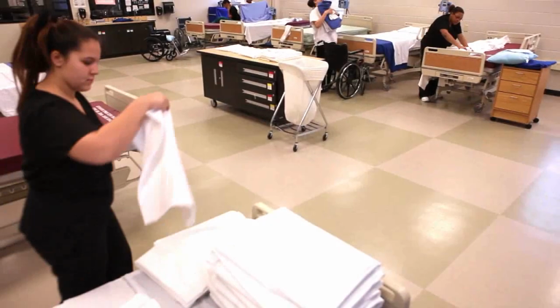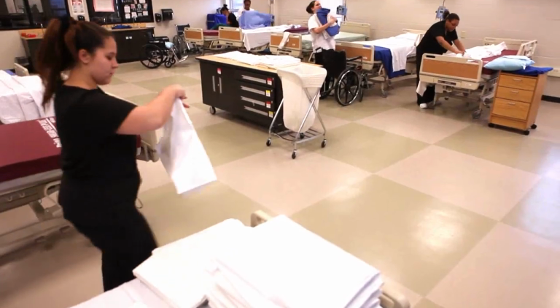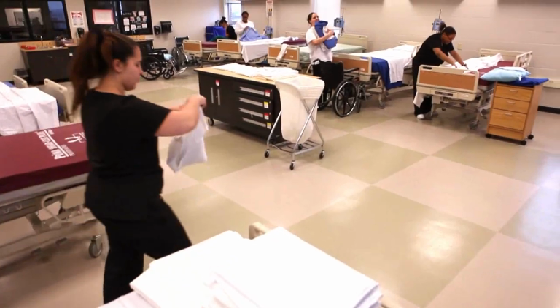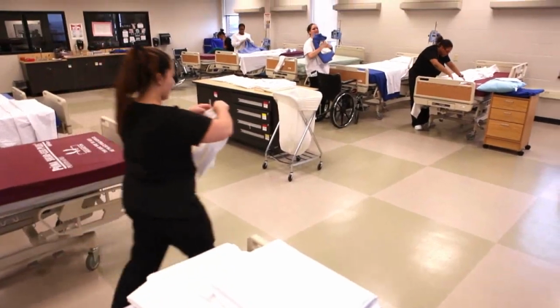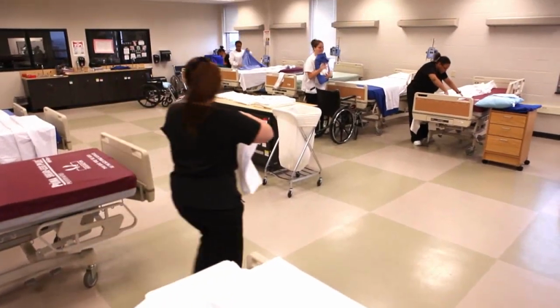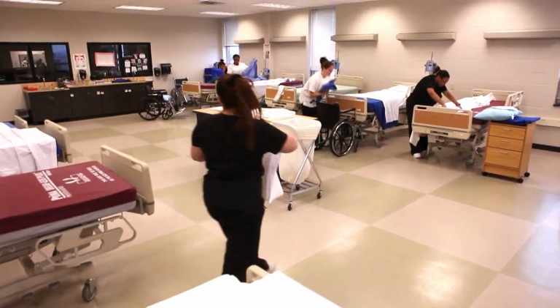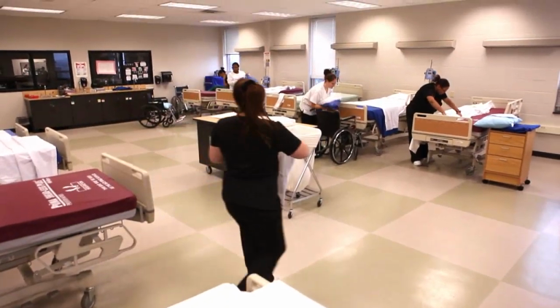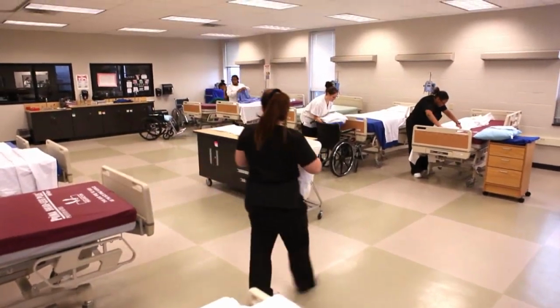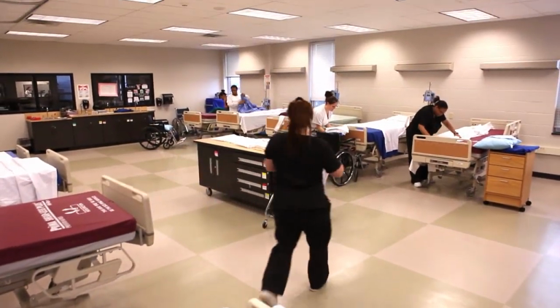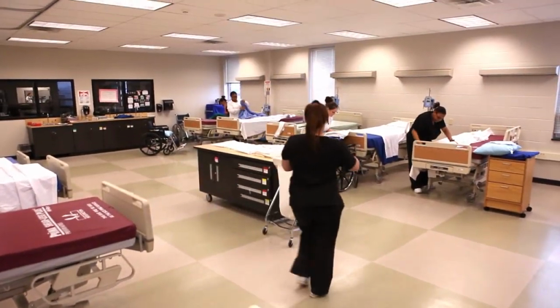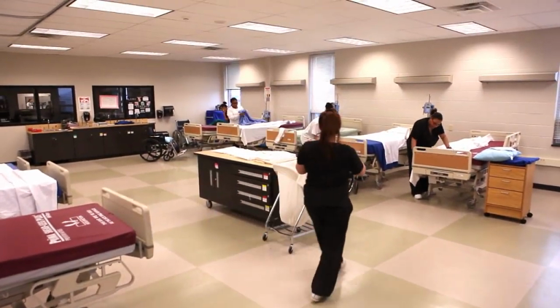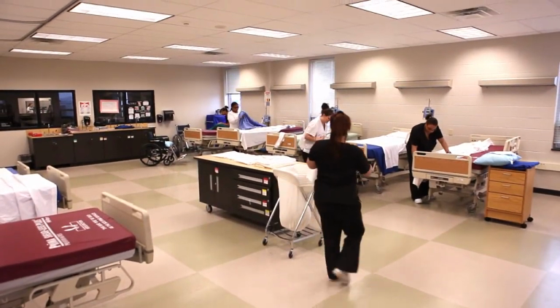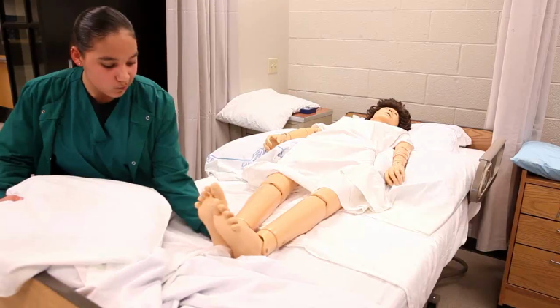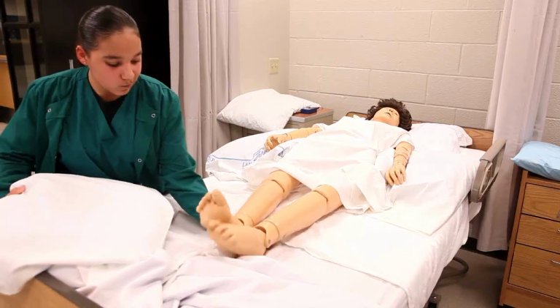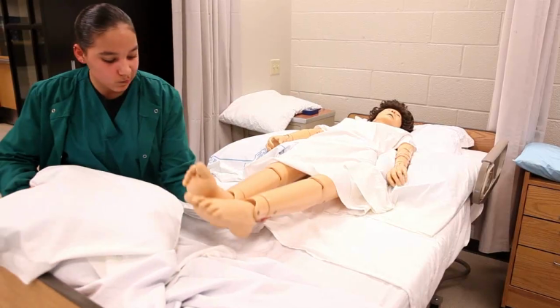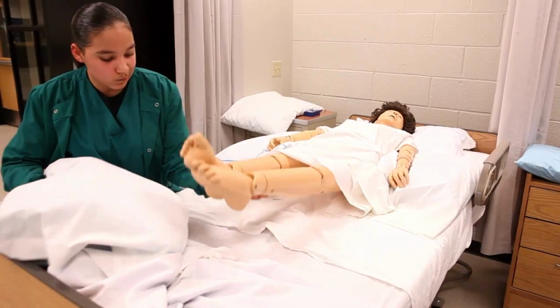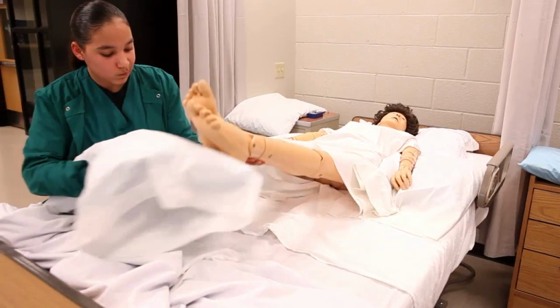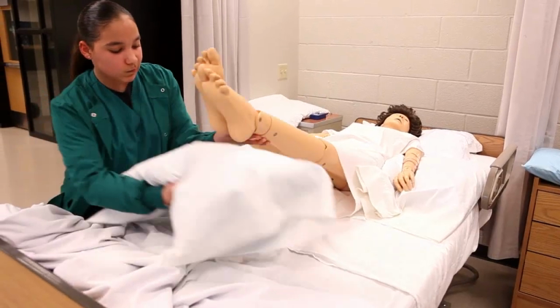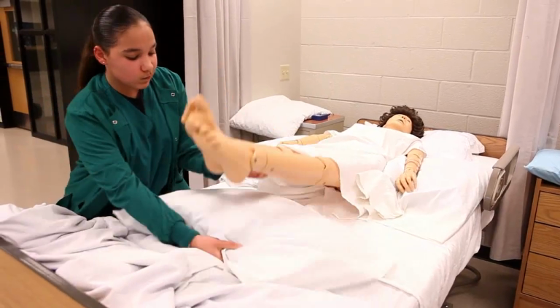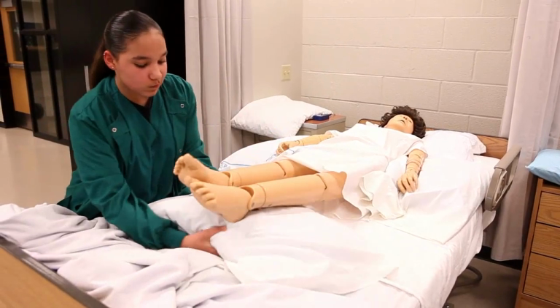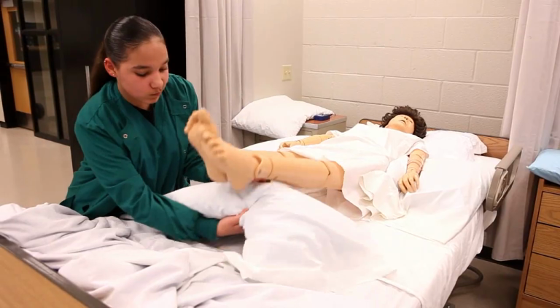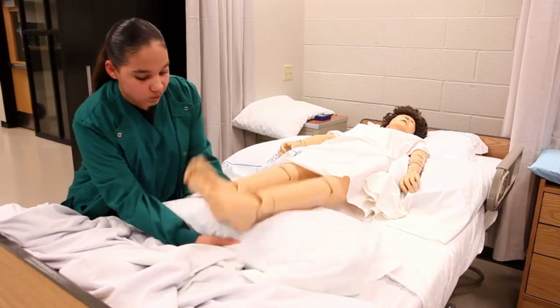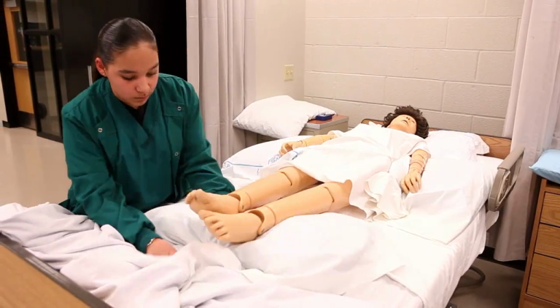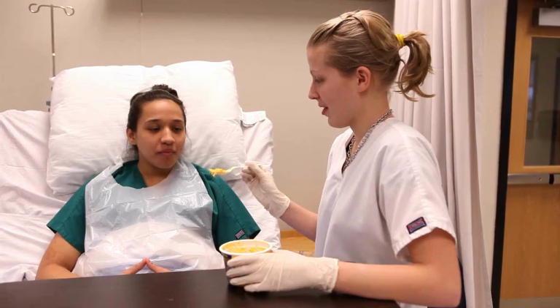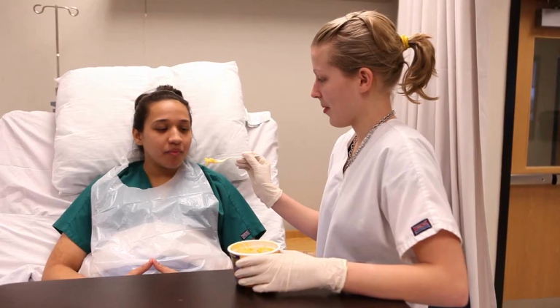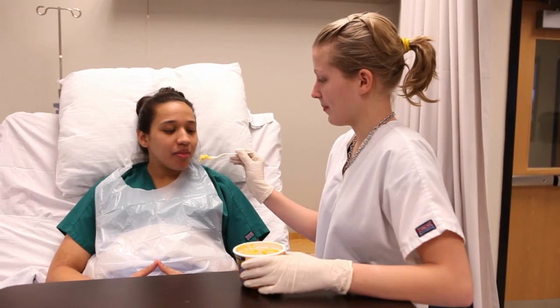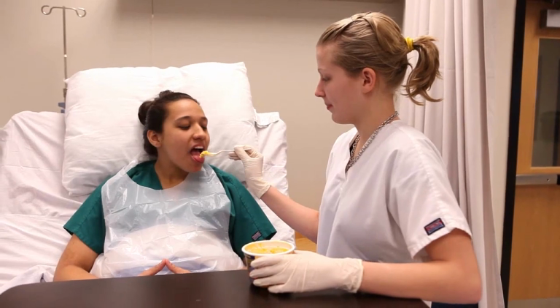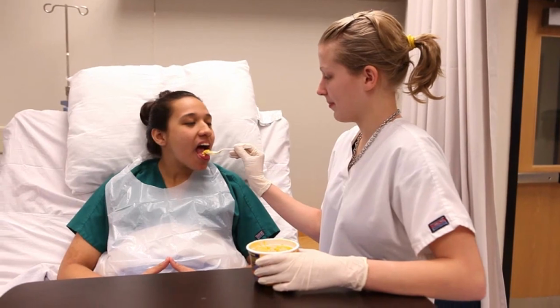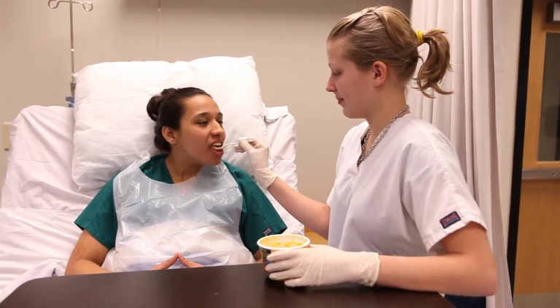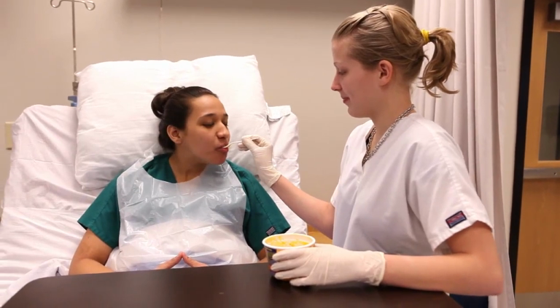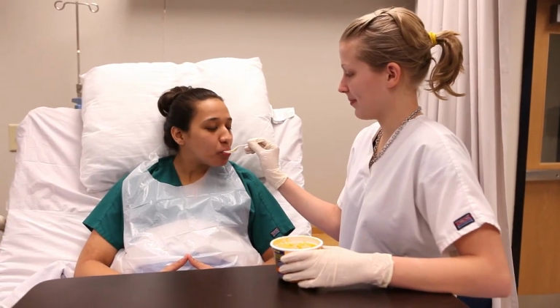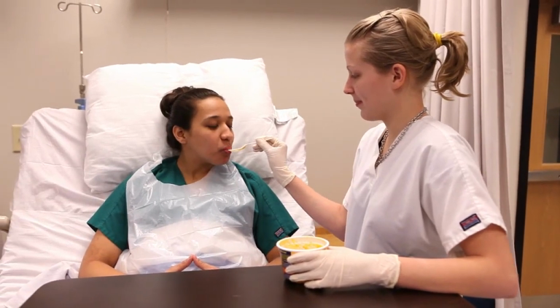The Health Occupations Pathway is designed to prepare students for entry-level positions in a variety of careers in the Health Occupations field.